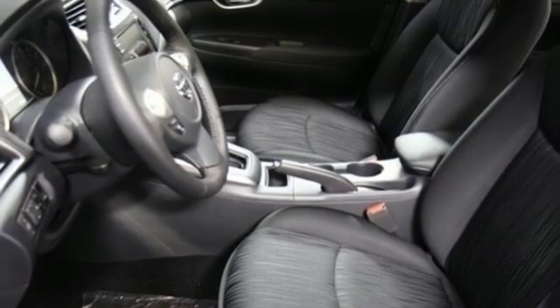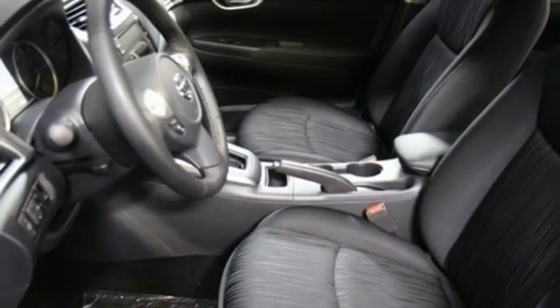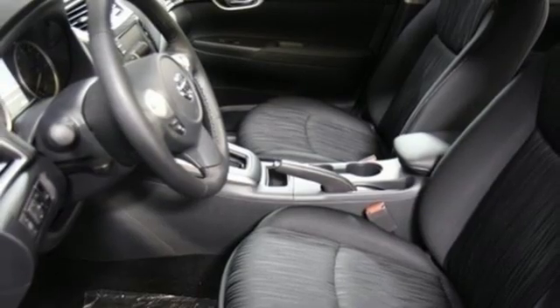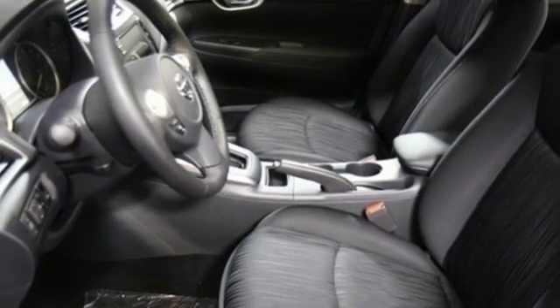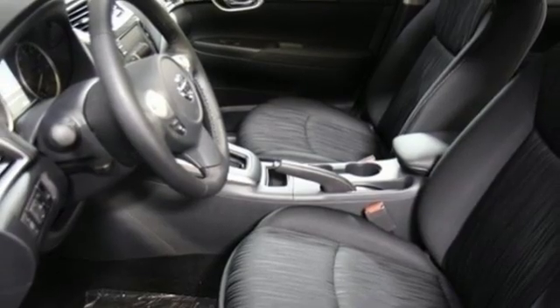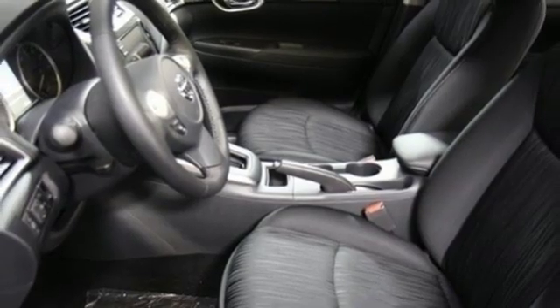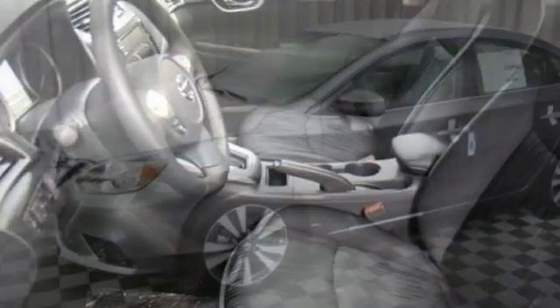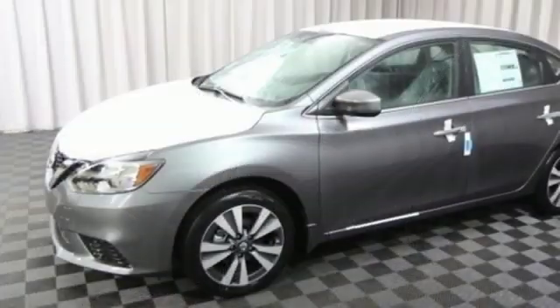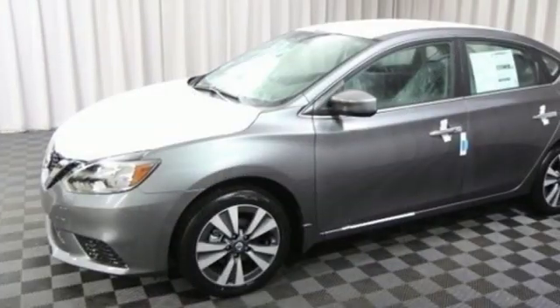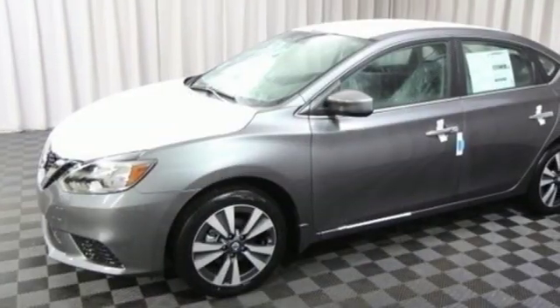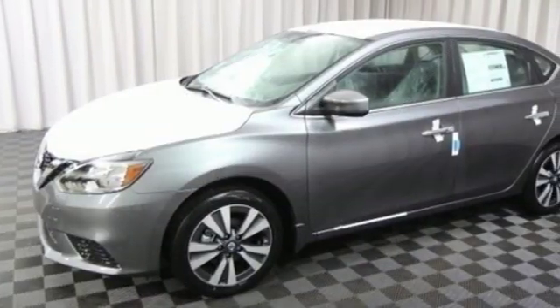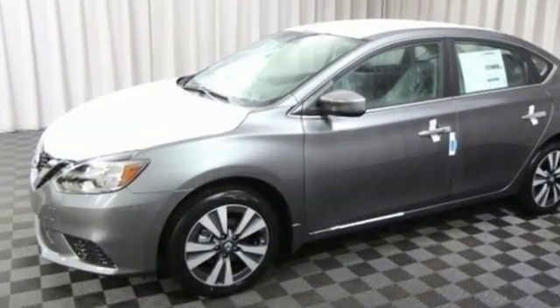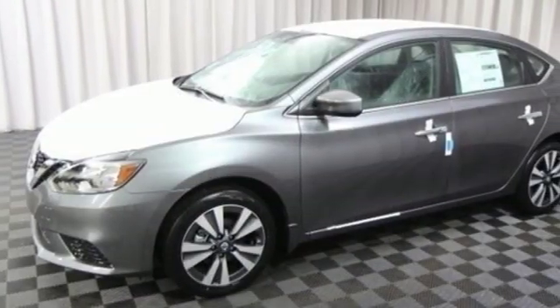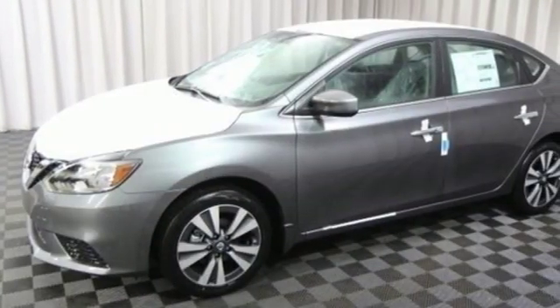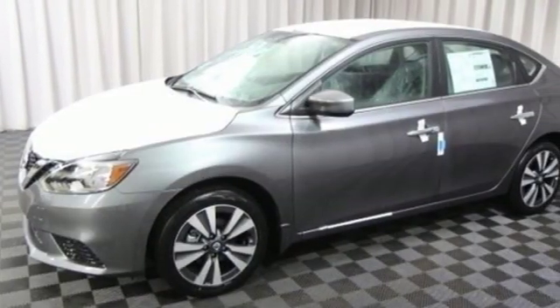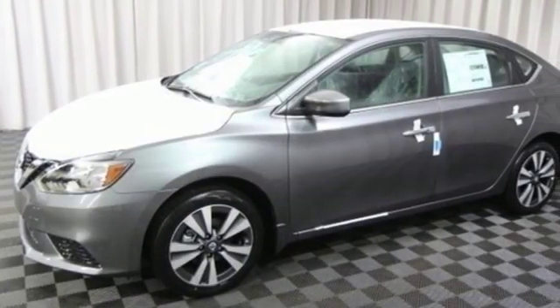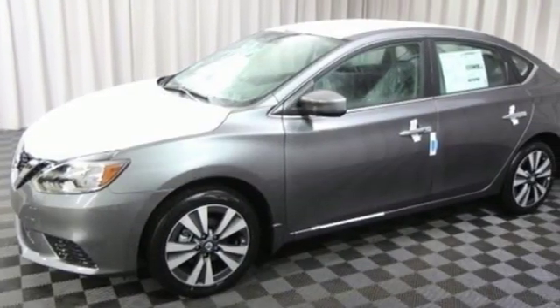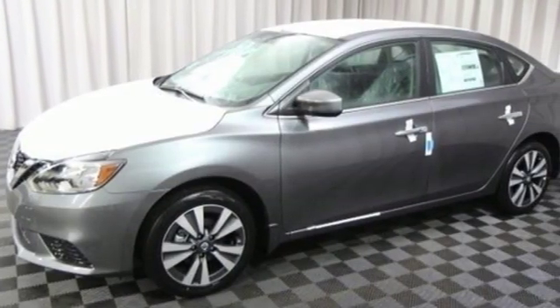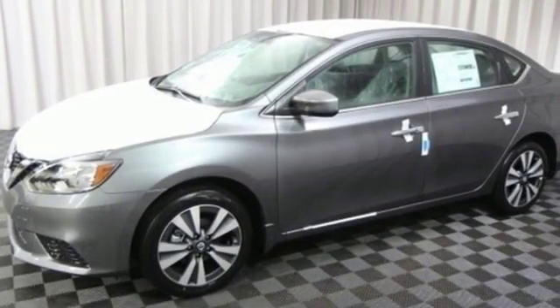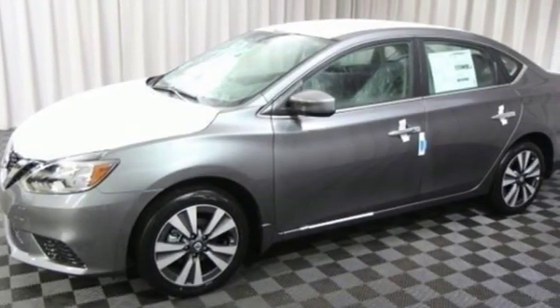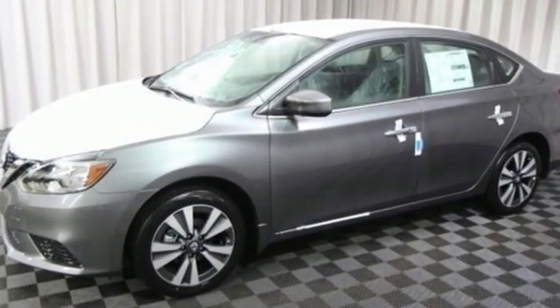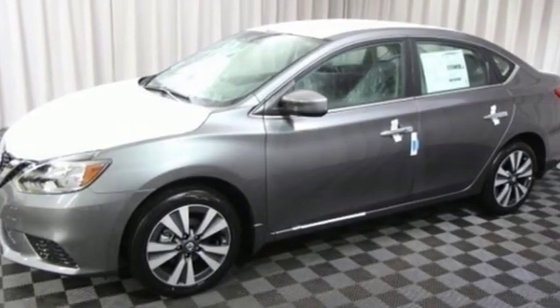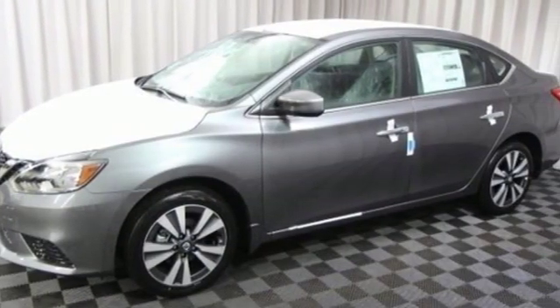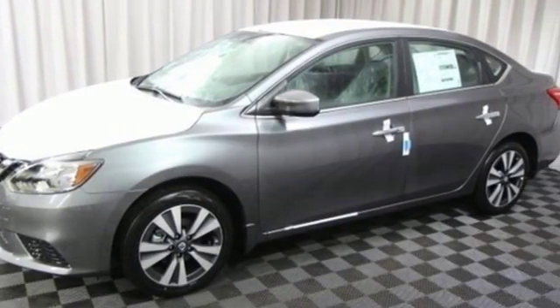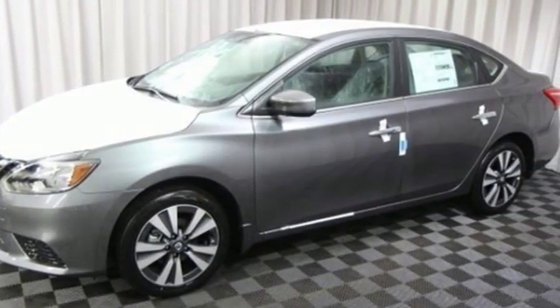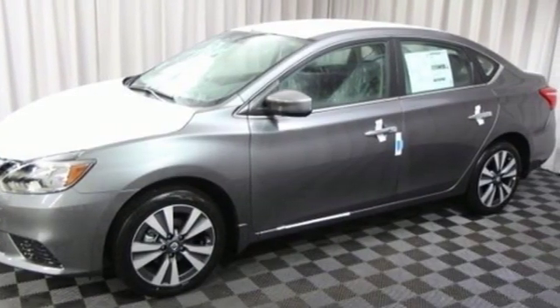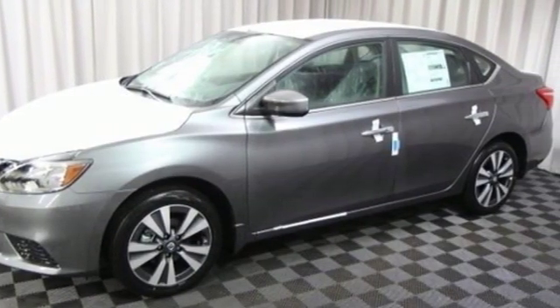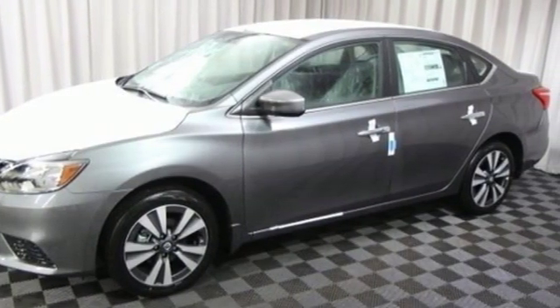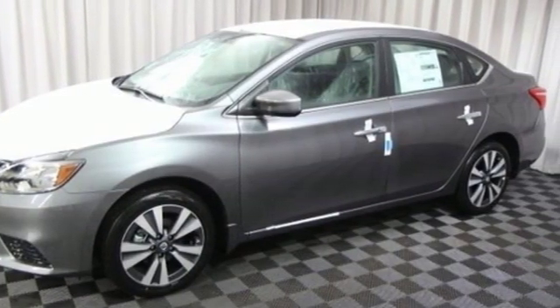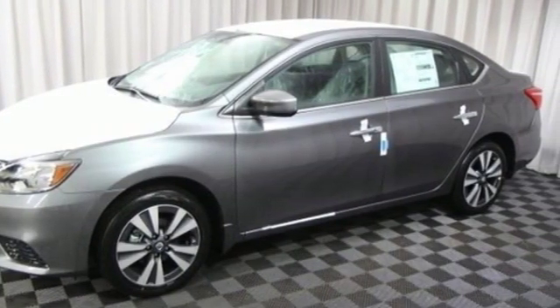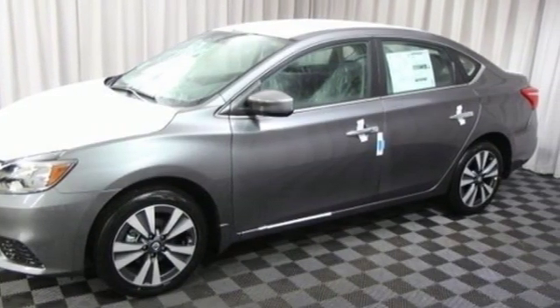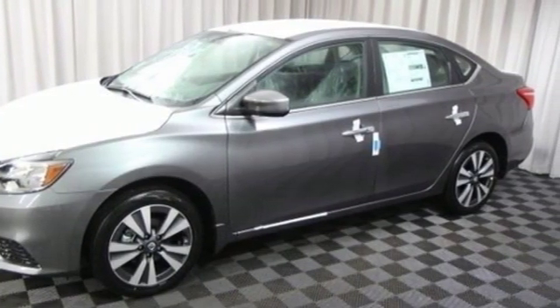Innovation, excitement, Nissan. Stop in for a test drive and make it yours today.